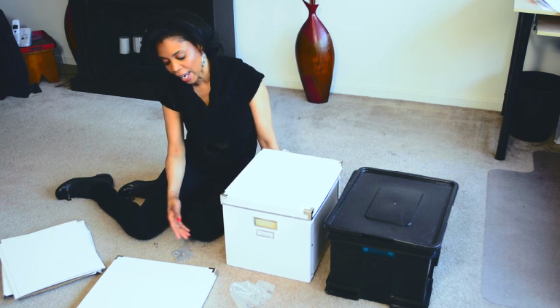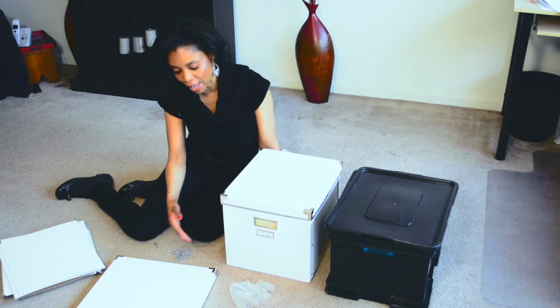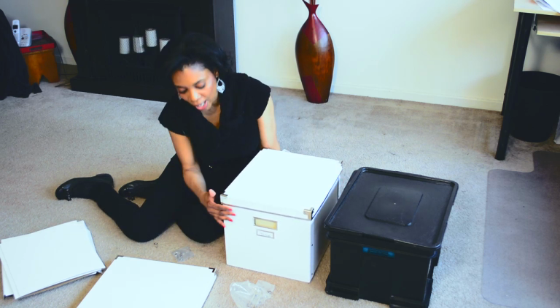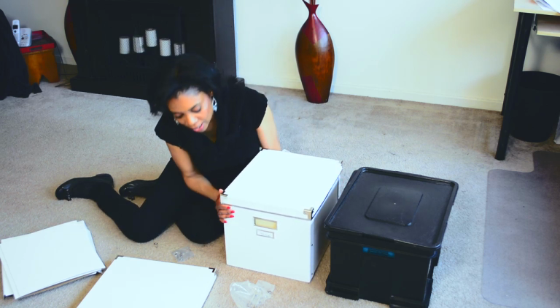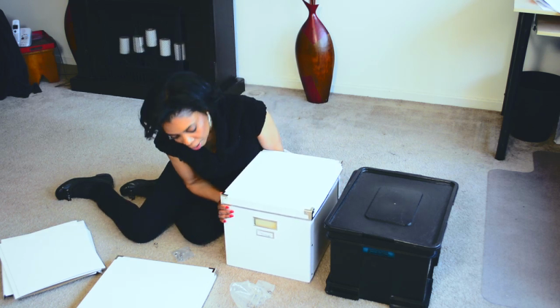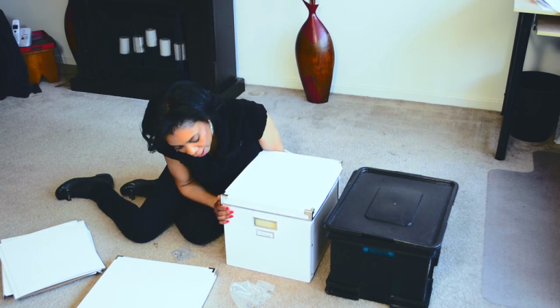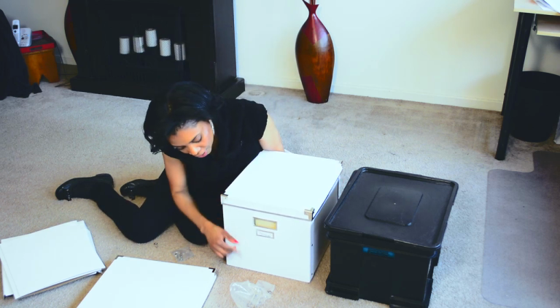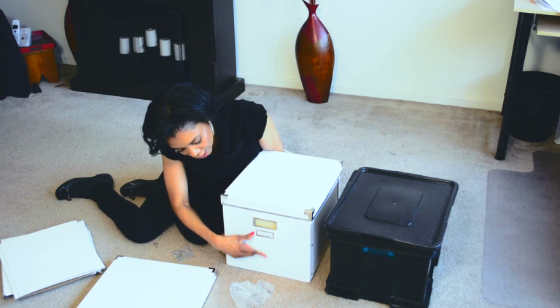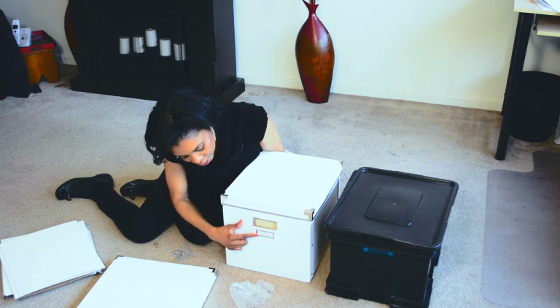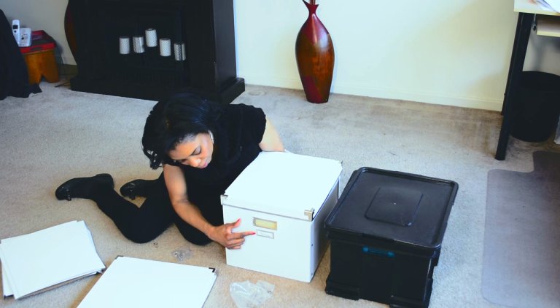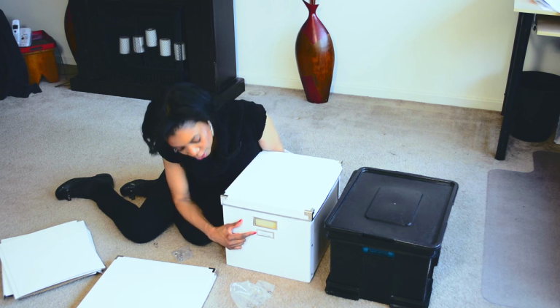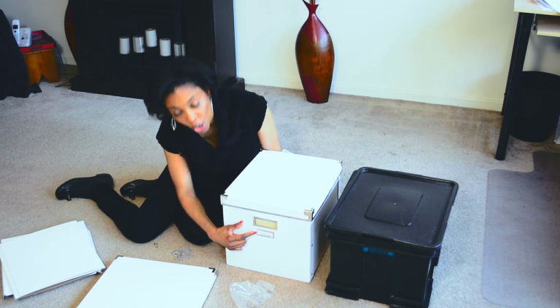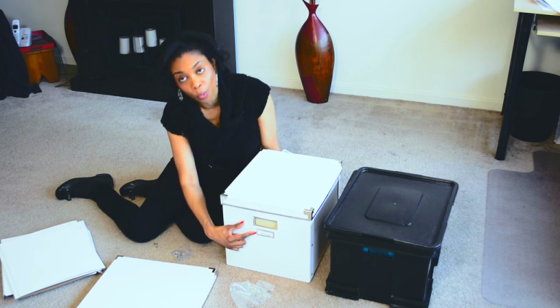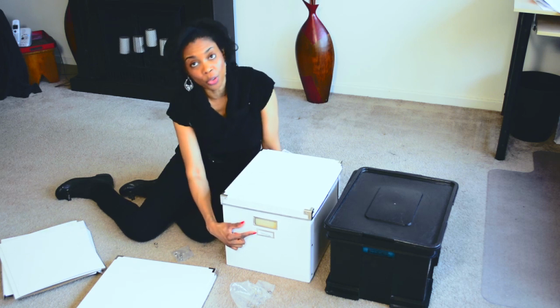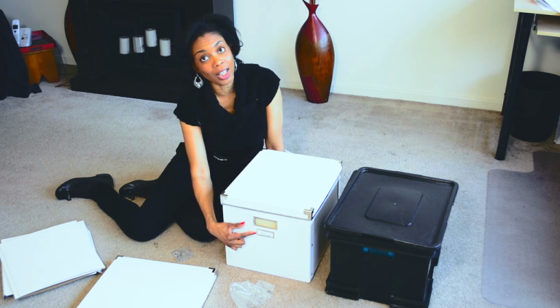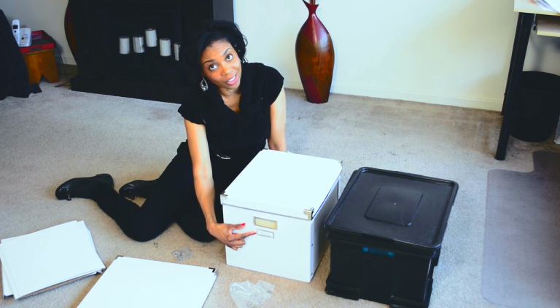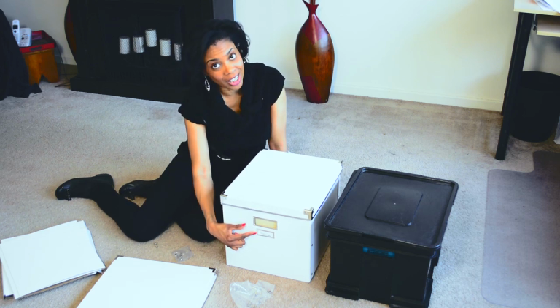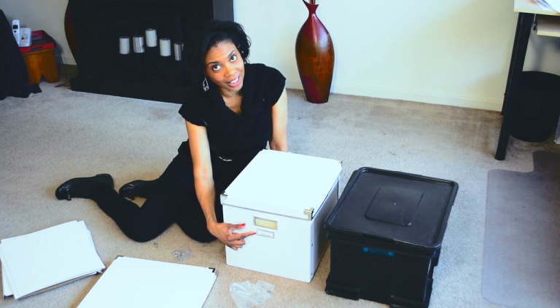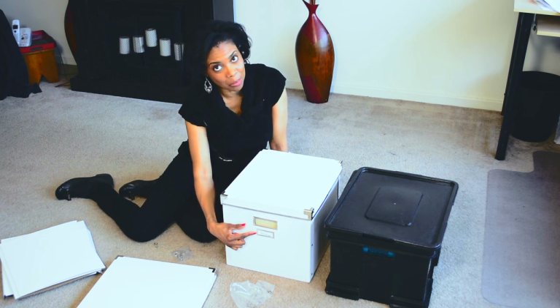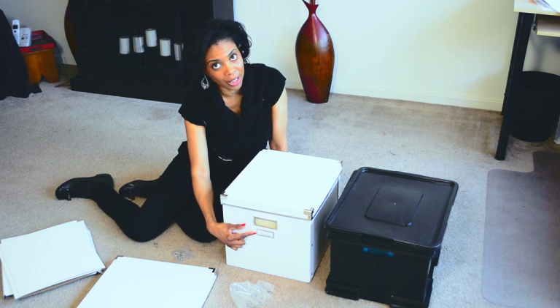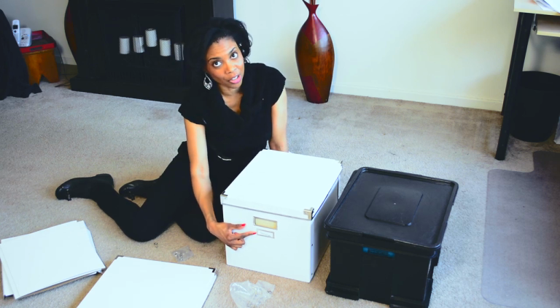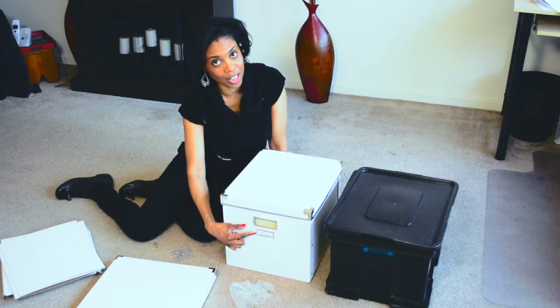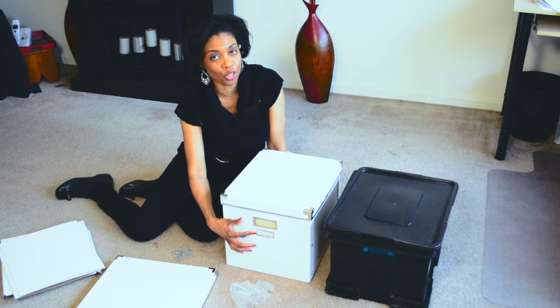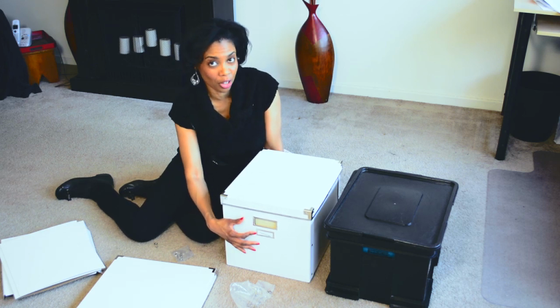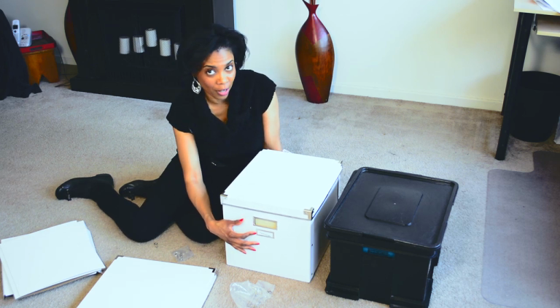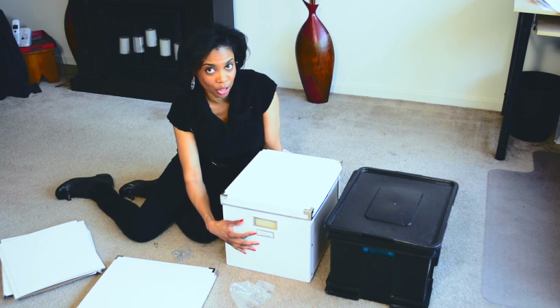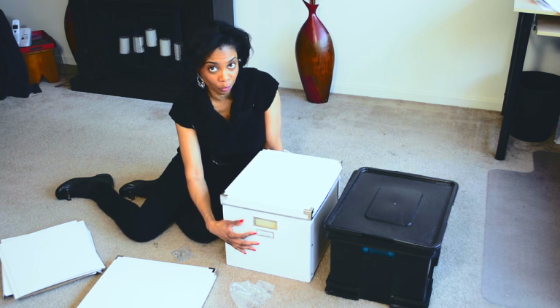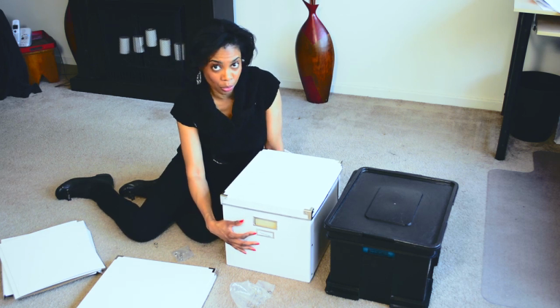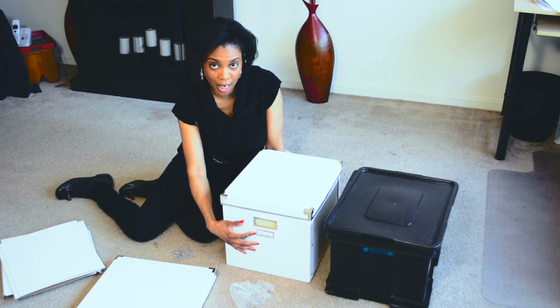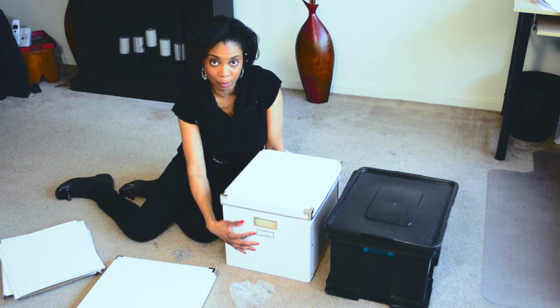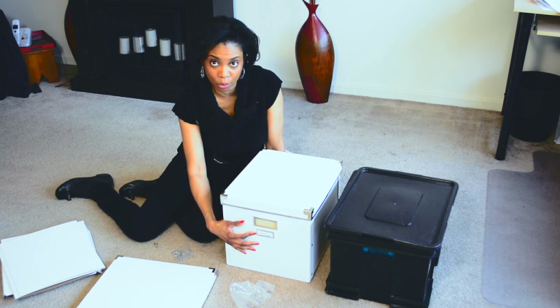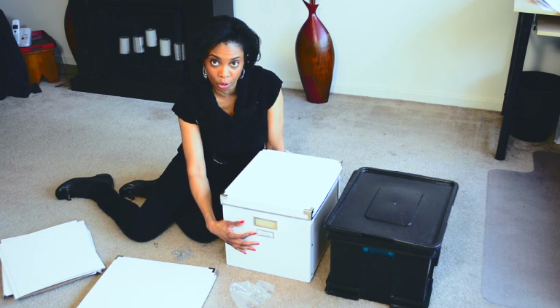And the nice thing about this, it has a space where you can clearly label everything so you can find it the first time you look.